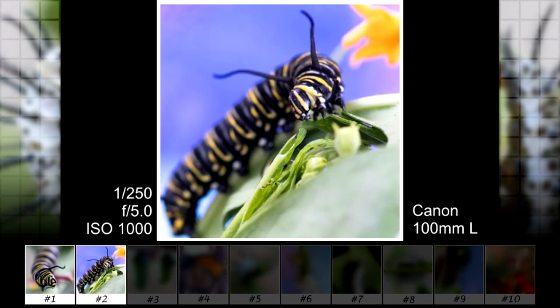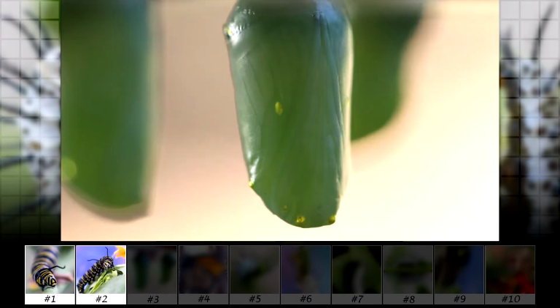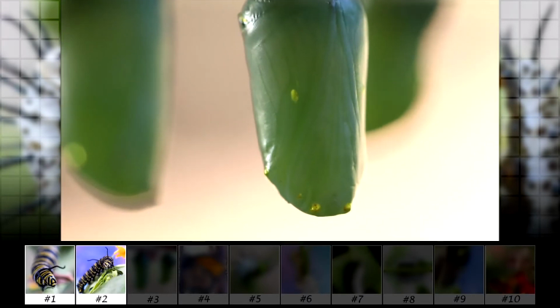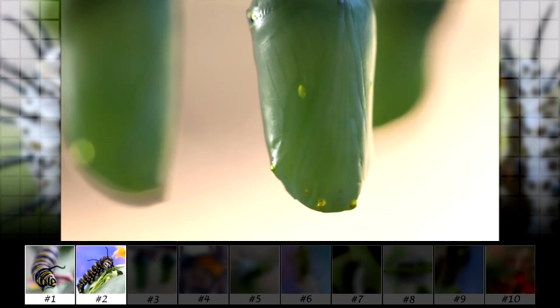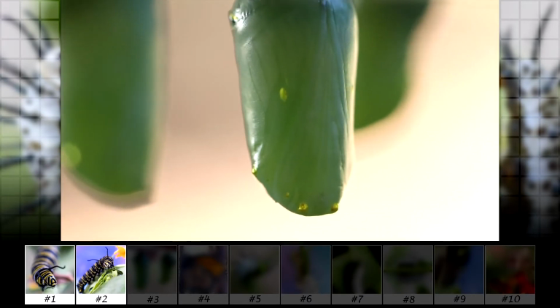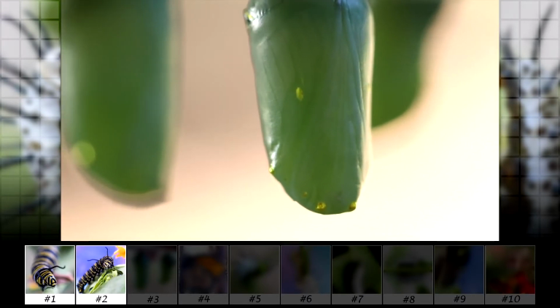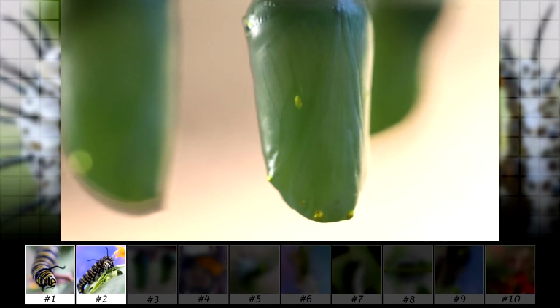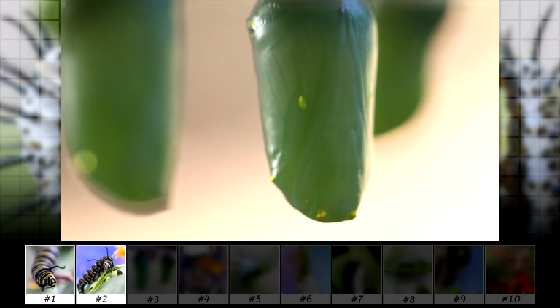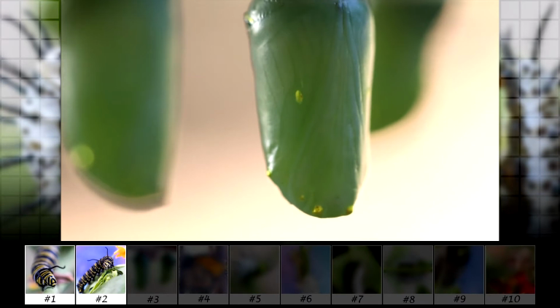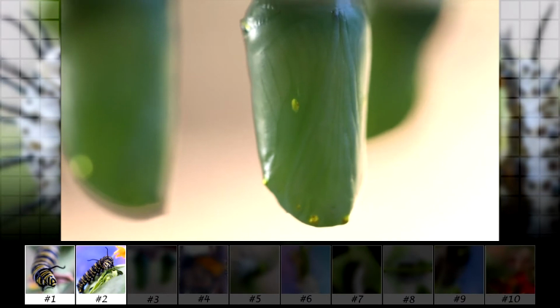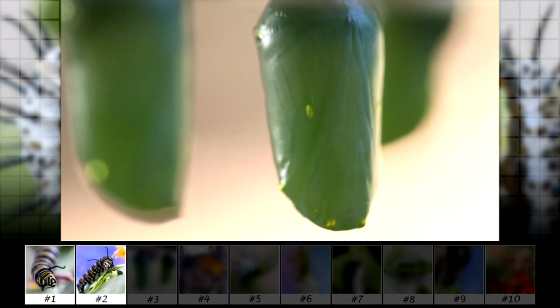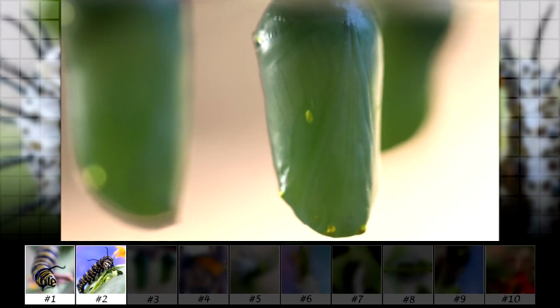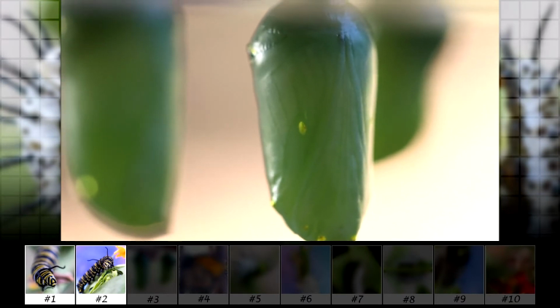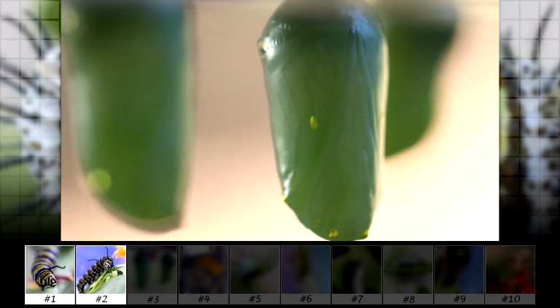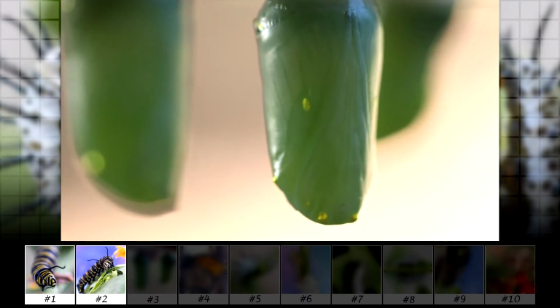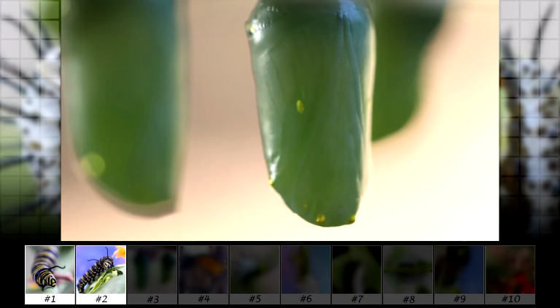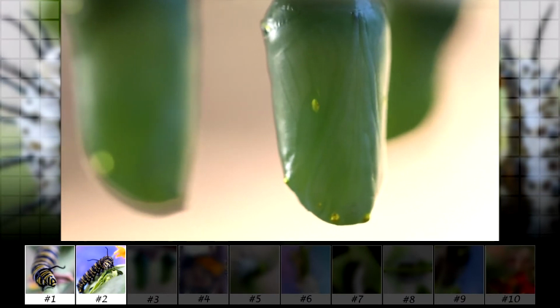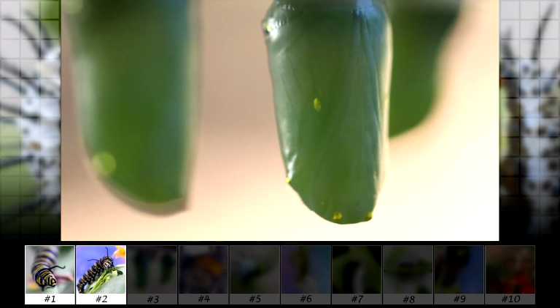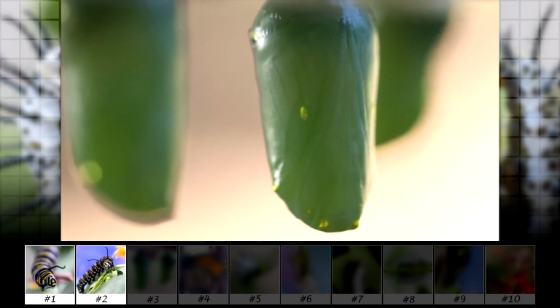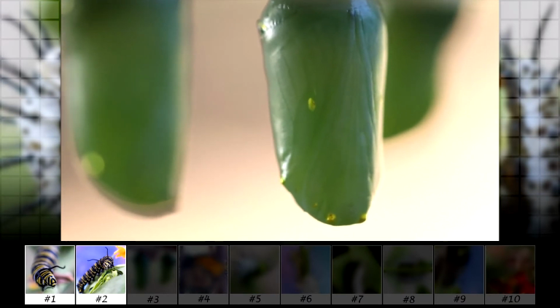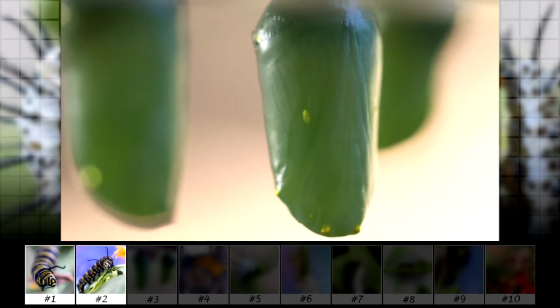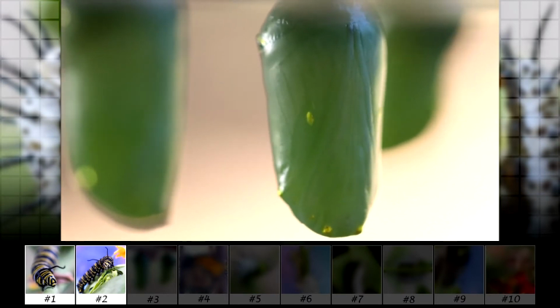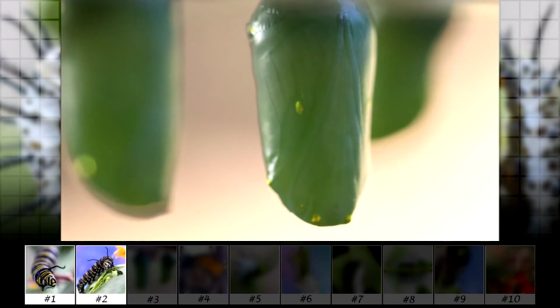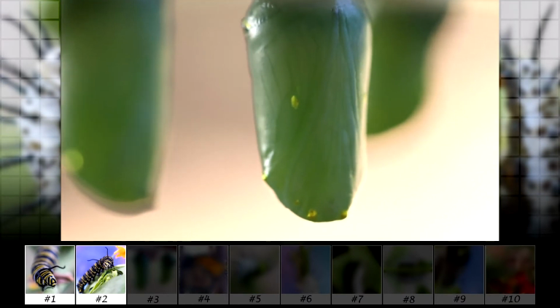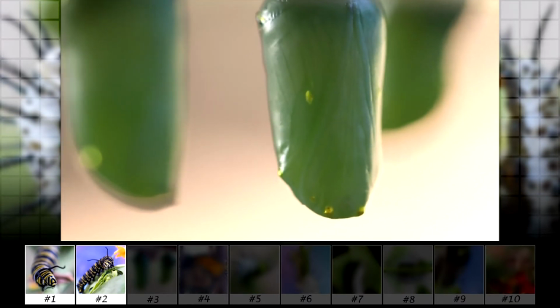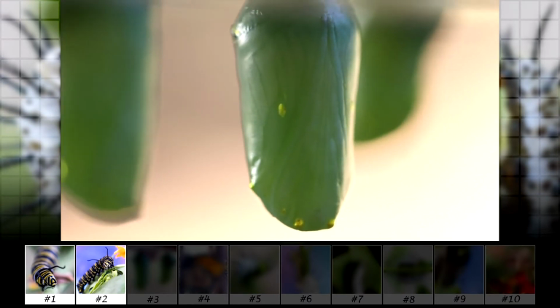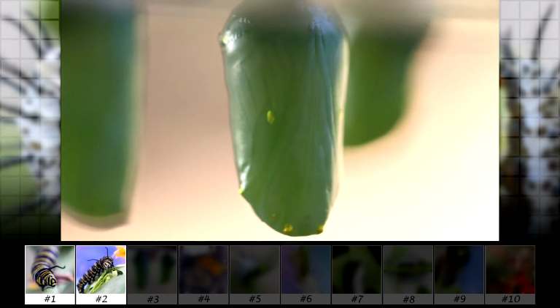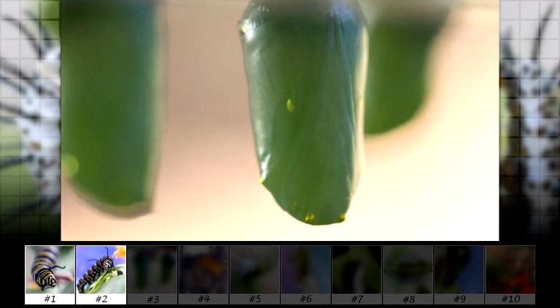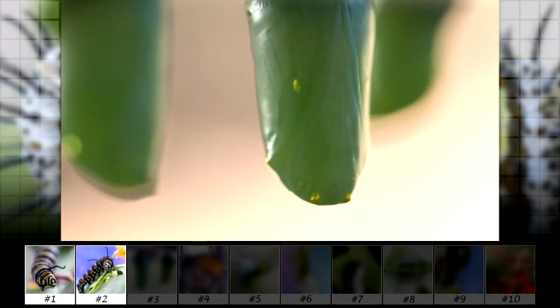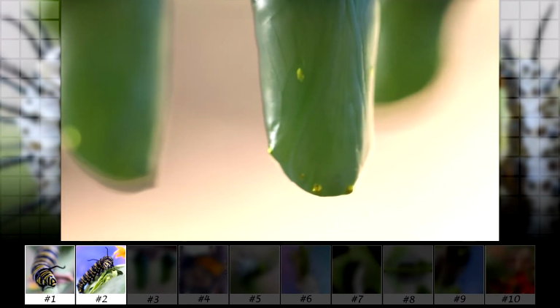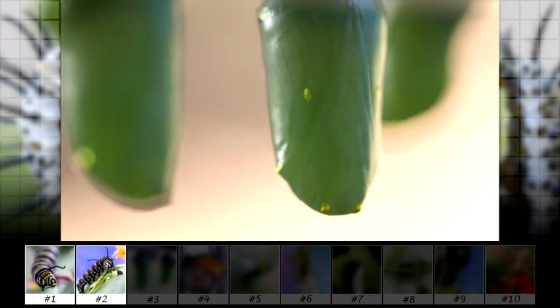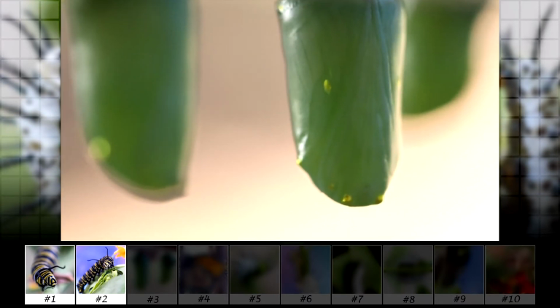Here is the Monarch caterpillar's cocoon. It starts out bright green. I'm not sure what the yellow dots are.